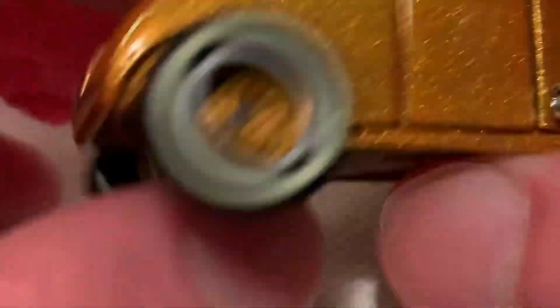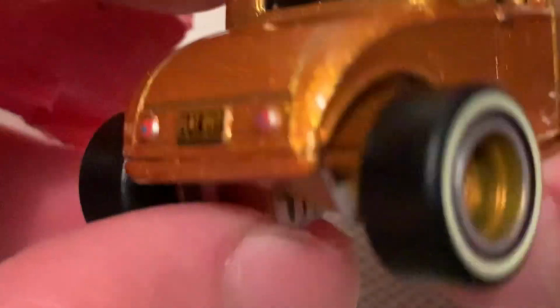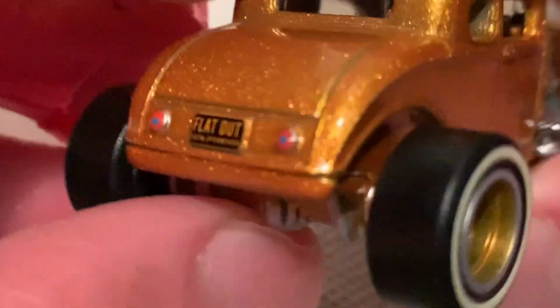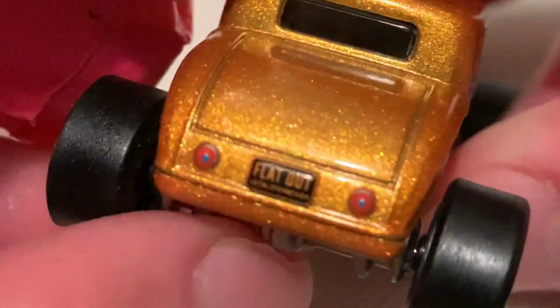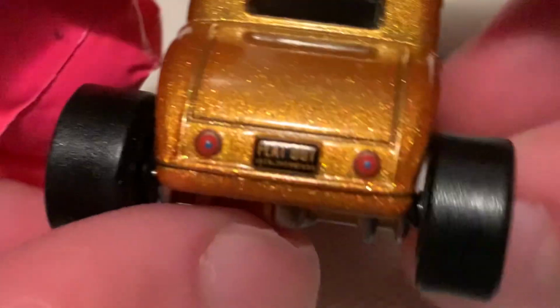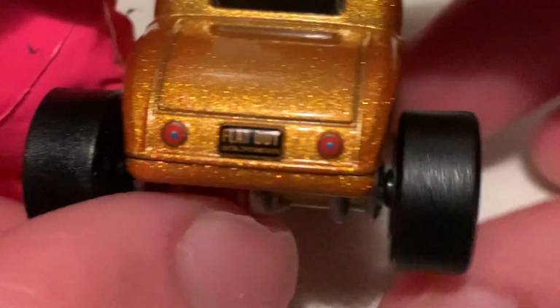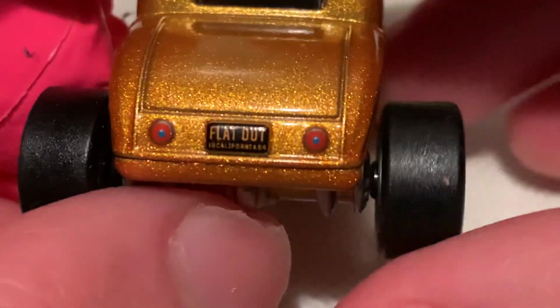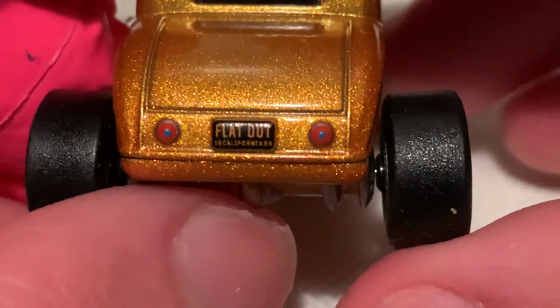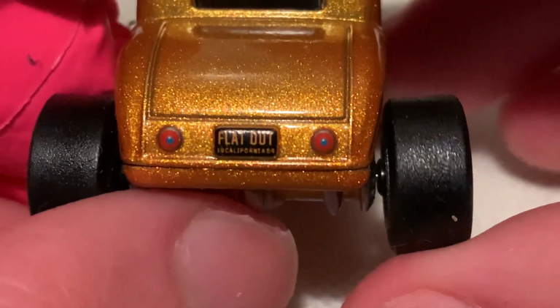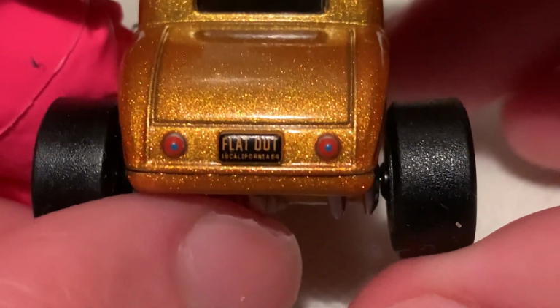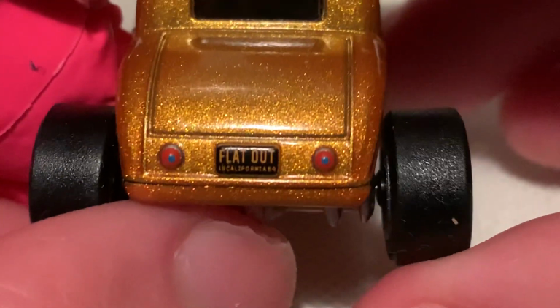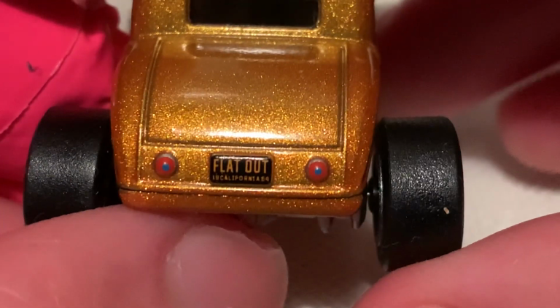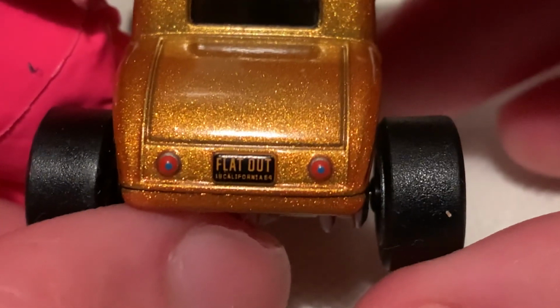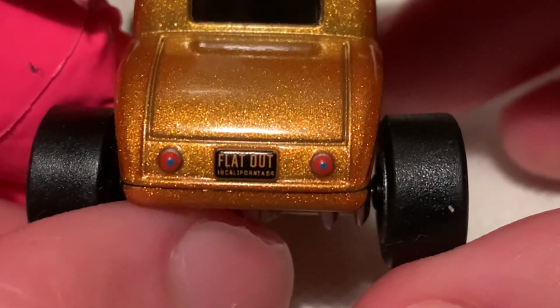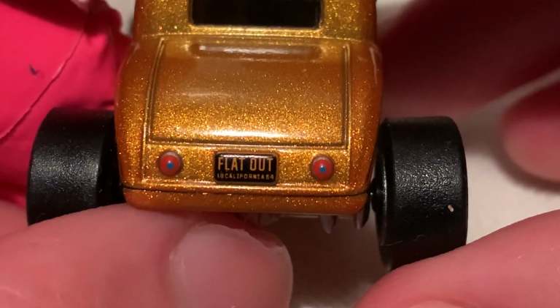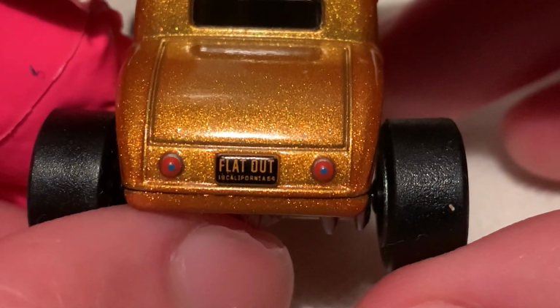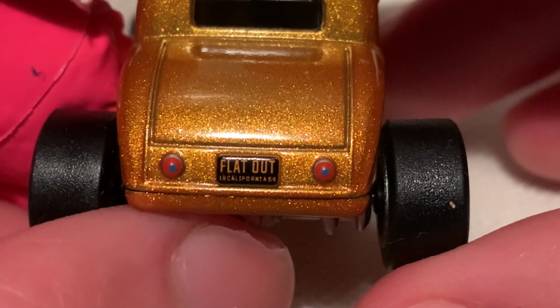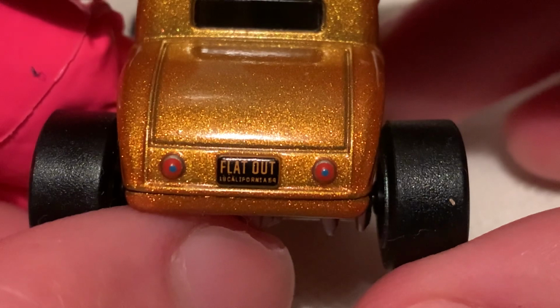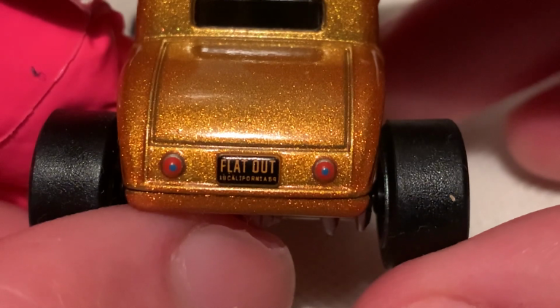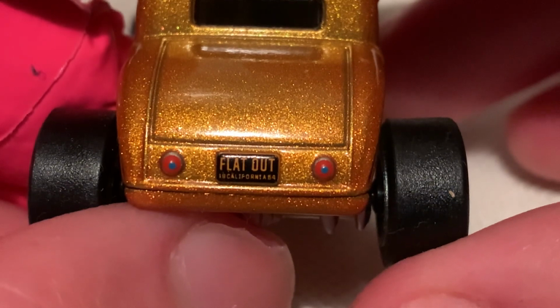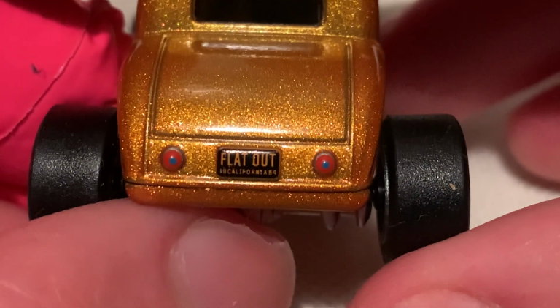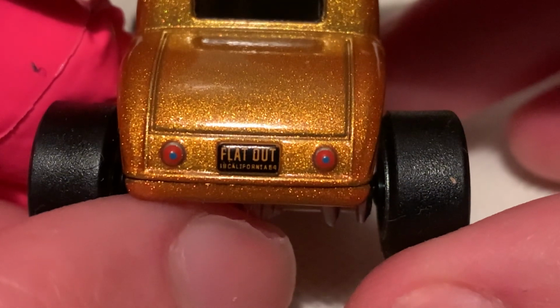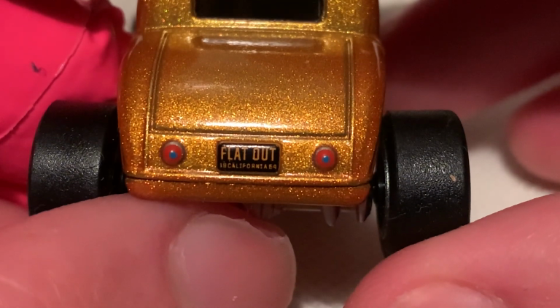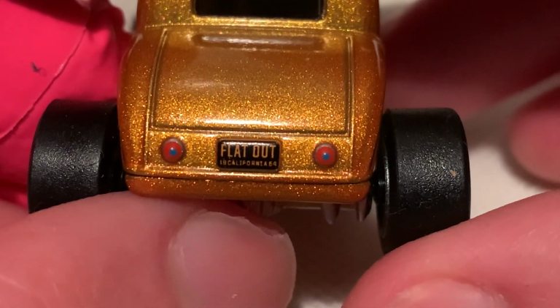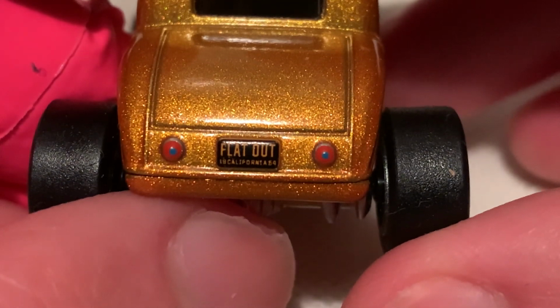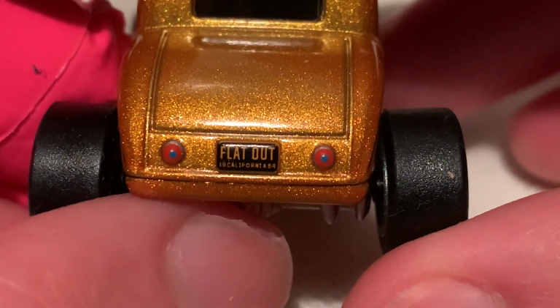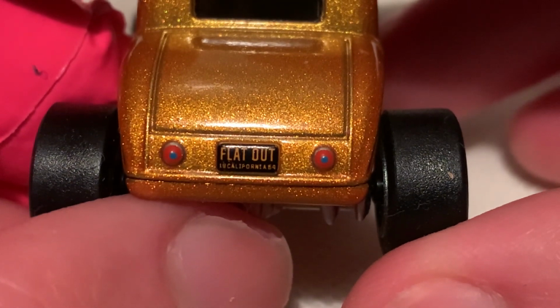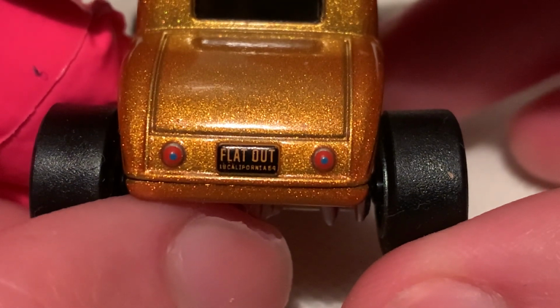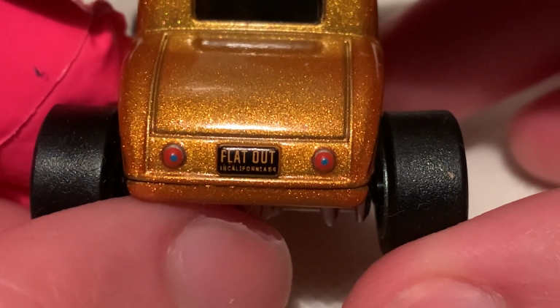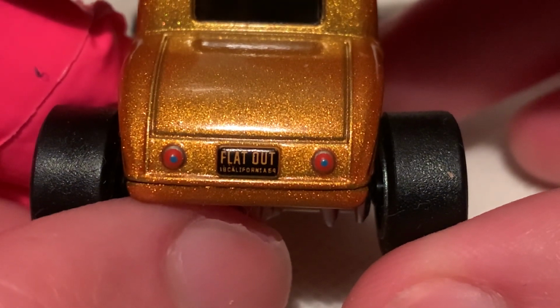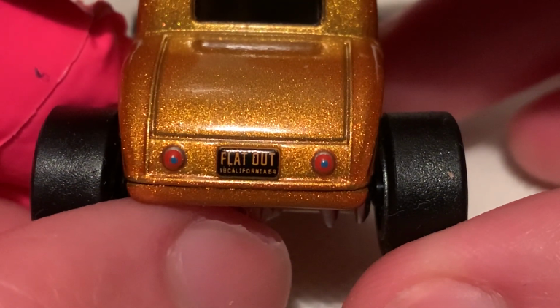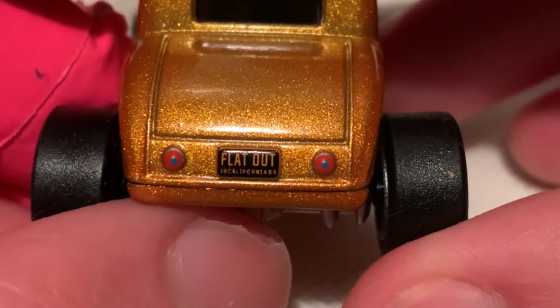Here's the rear — license plate reads 'Flat Out.' Very nice.